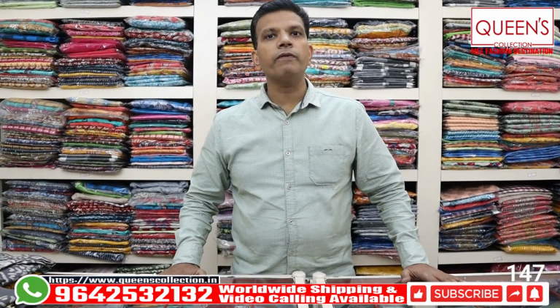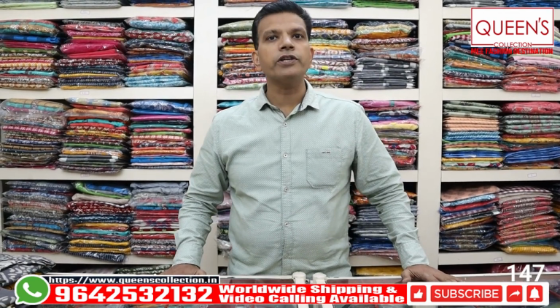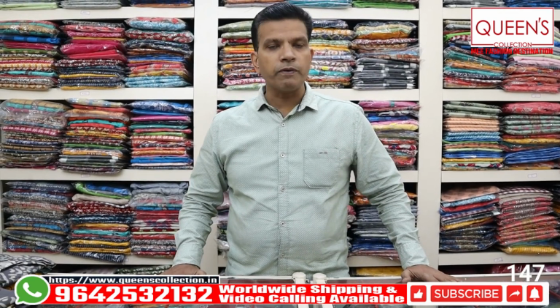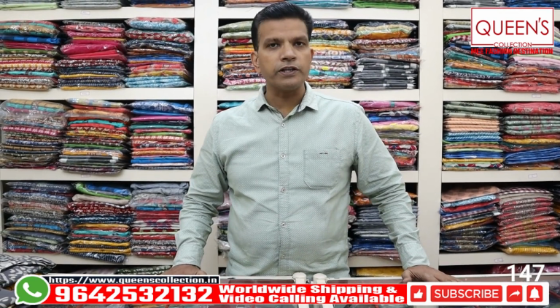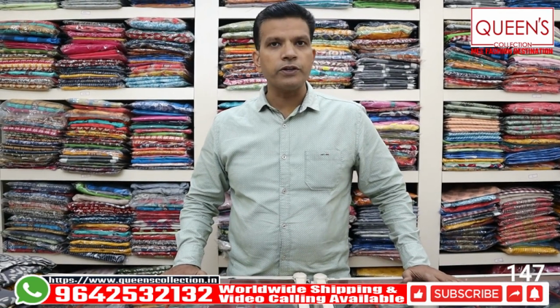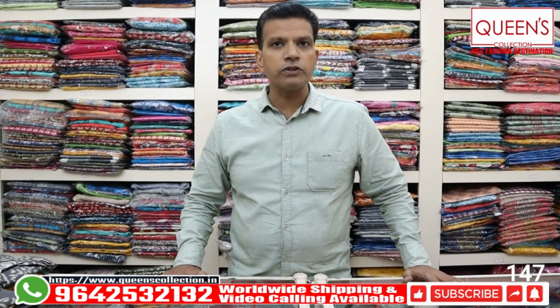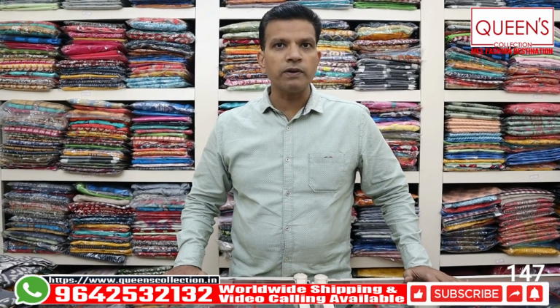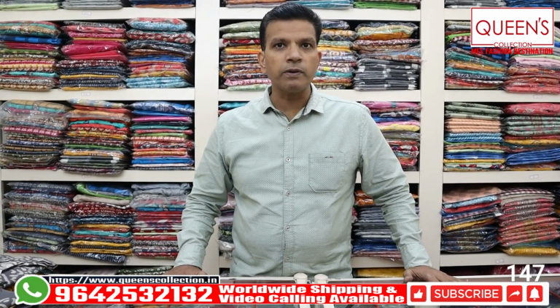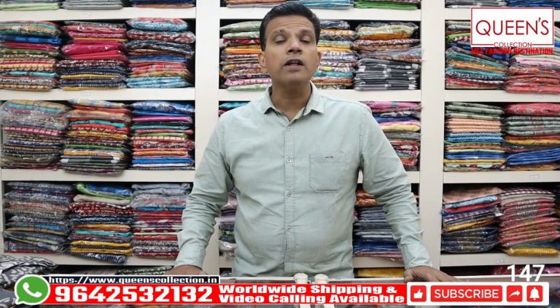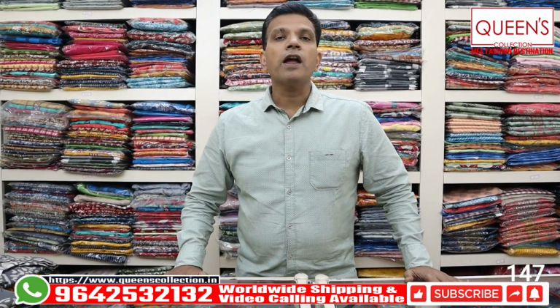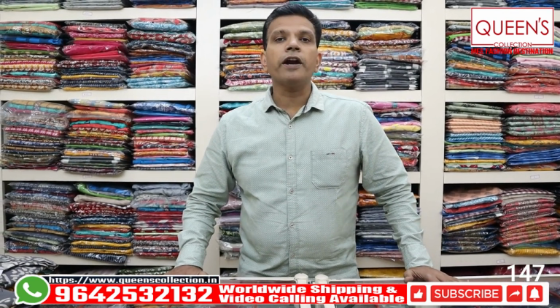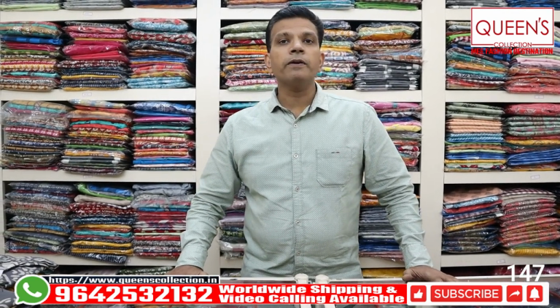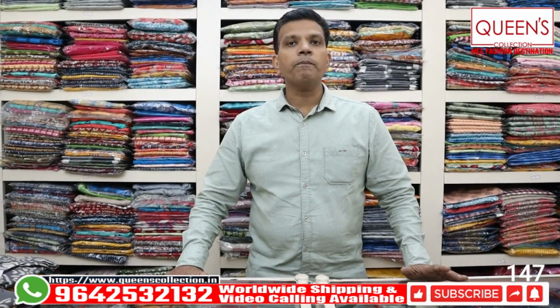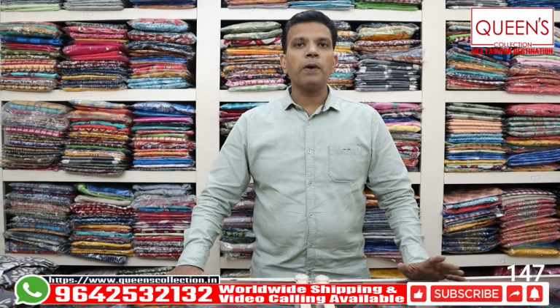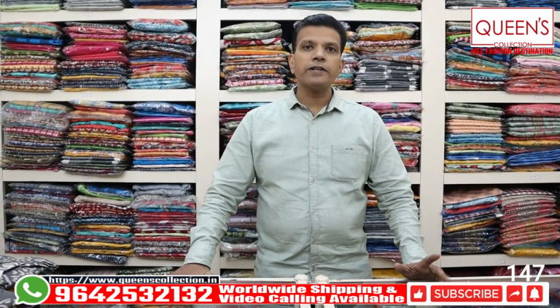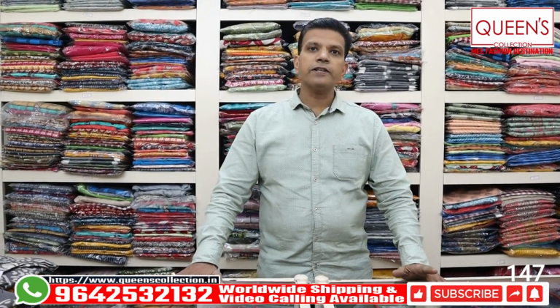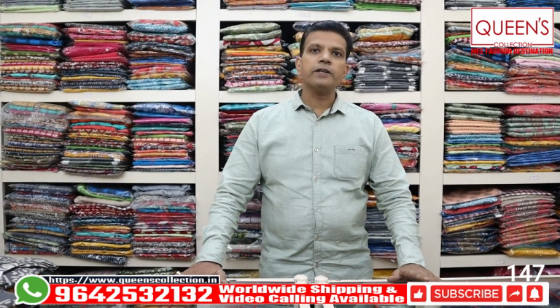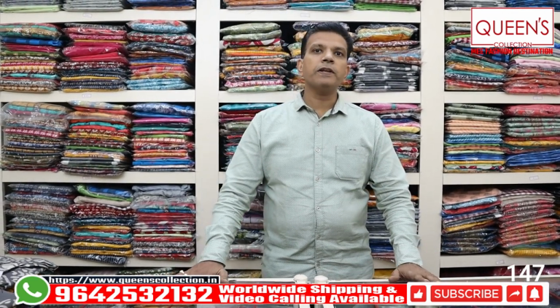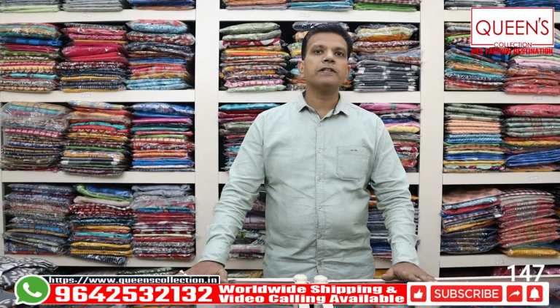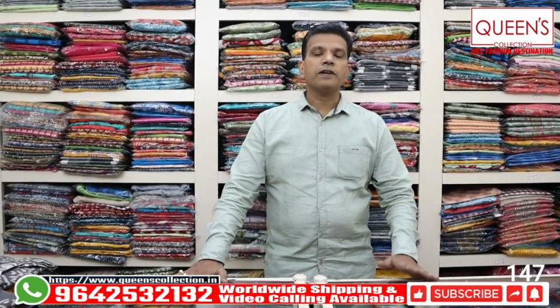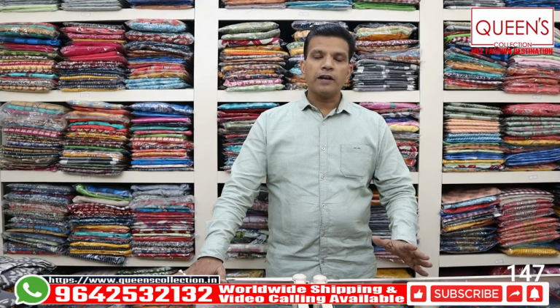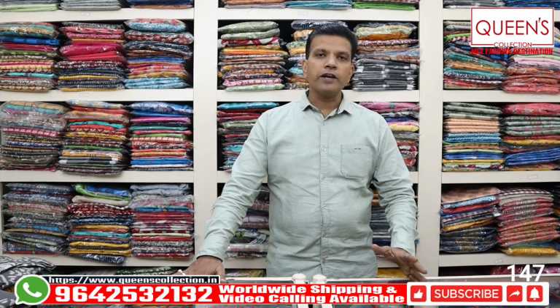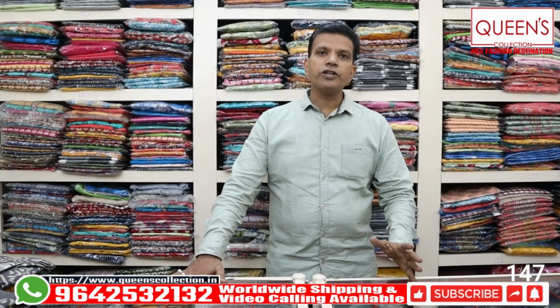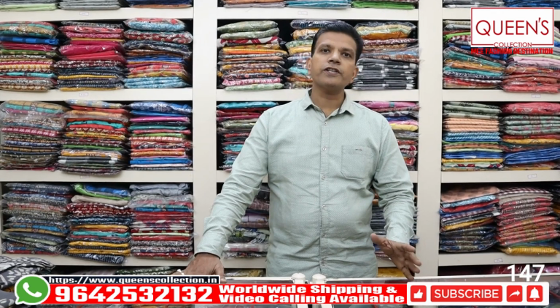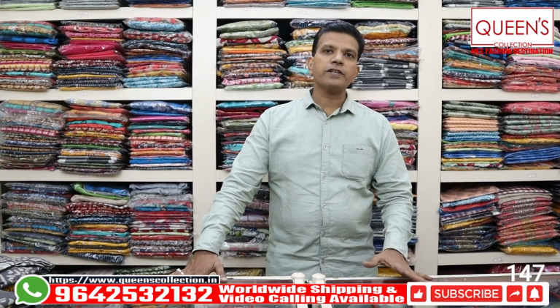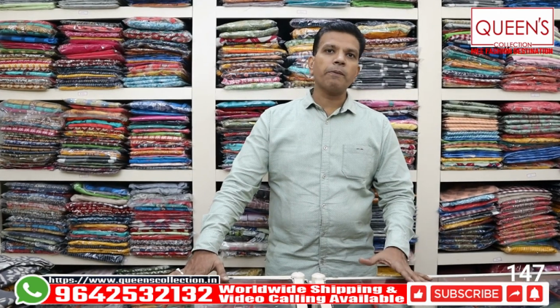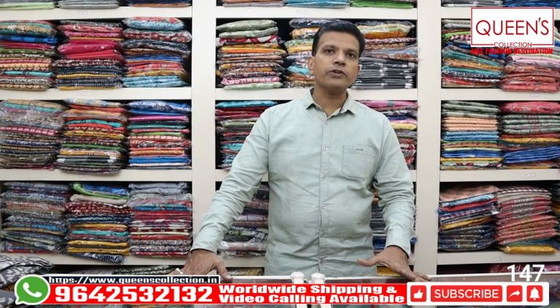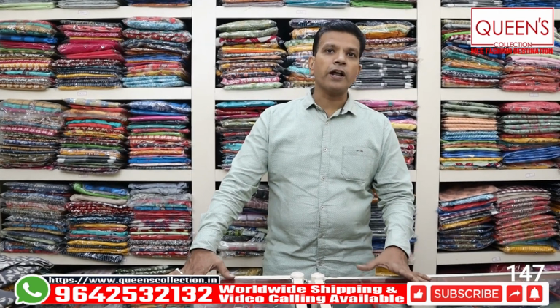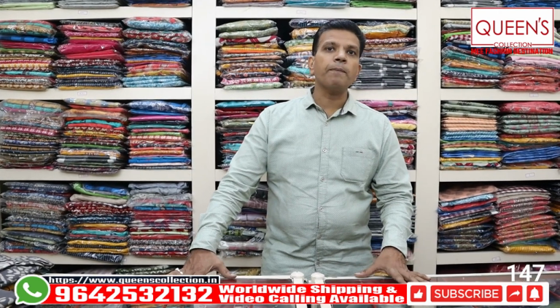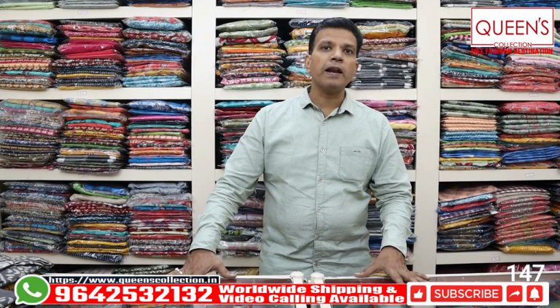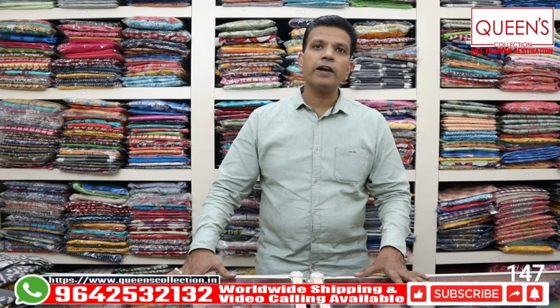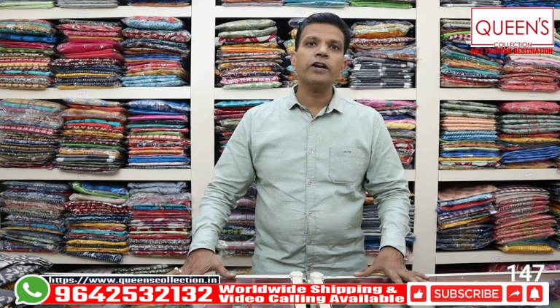Worldwide shipping facilities also available. If you like our patterns, please like, share, subscribe and hit the bell icon.